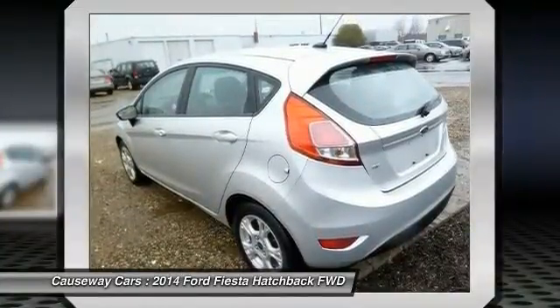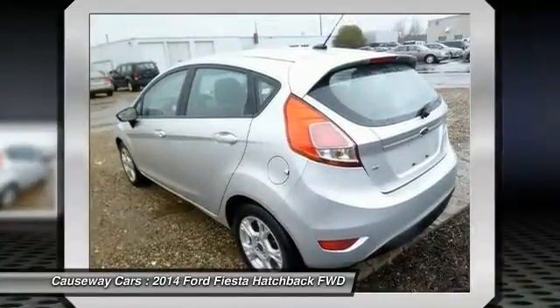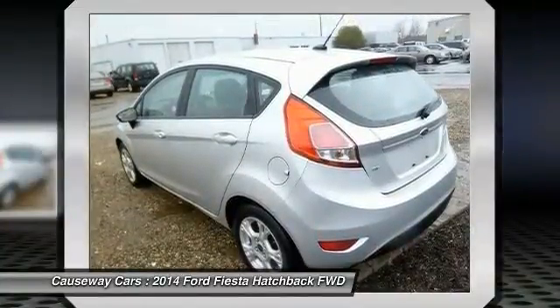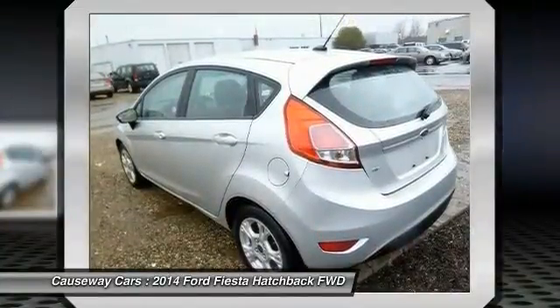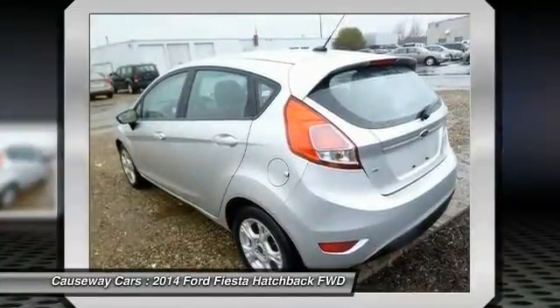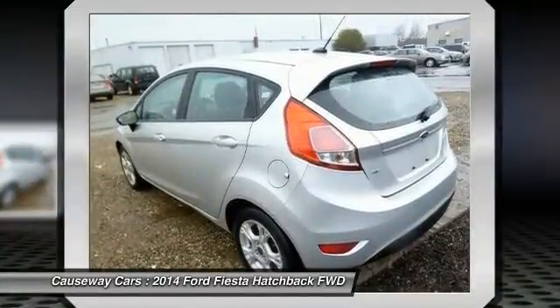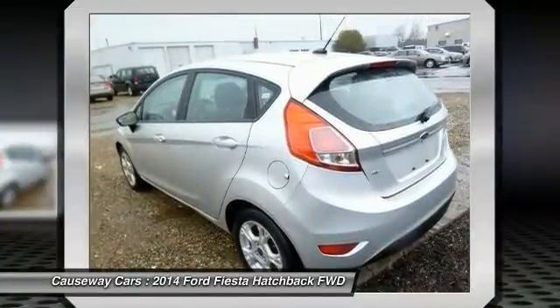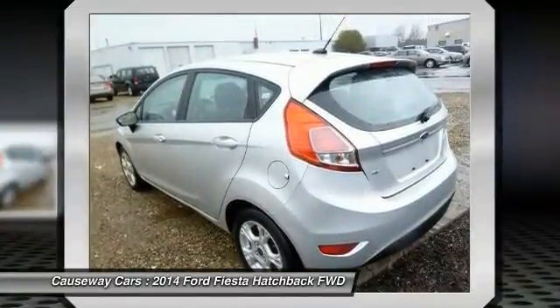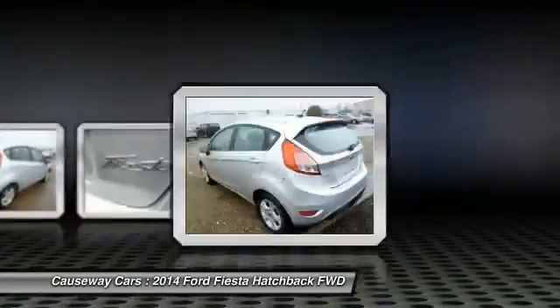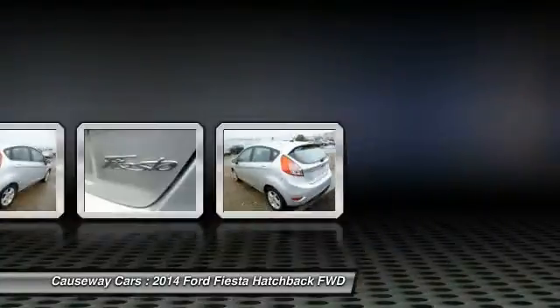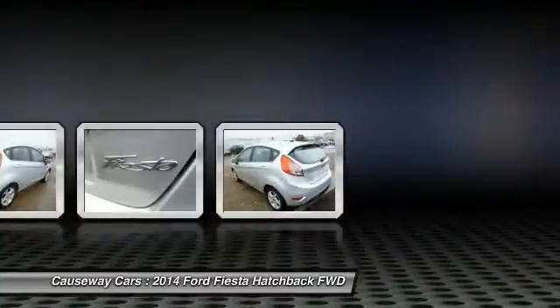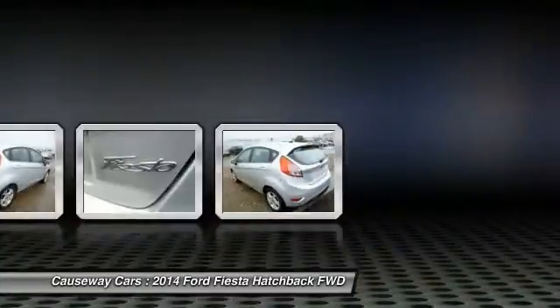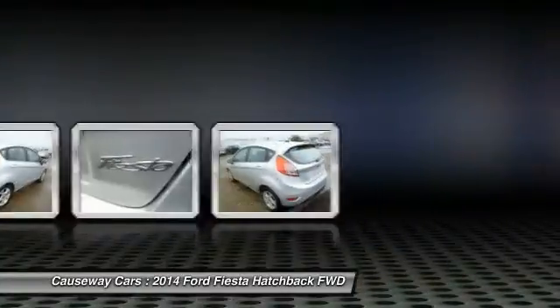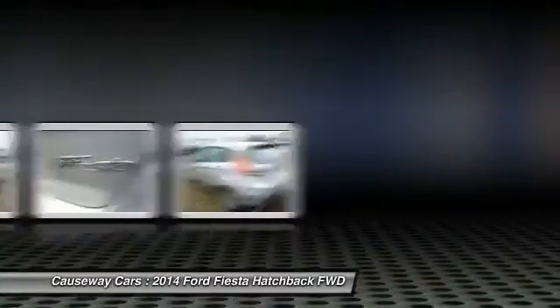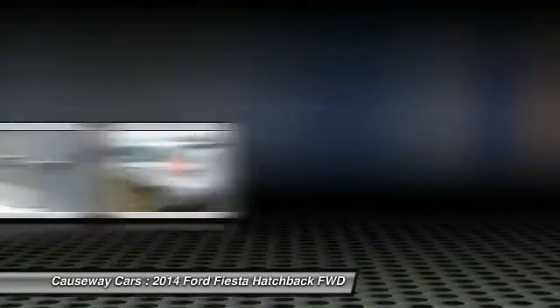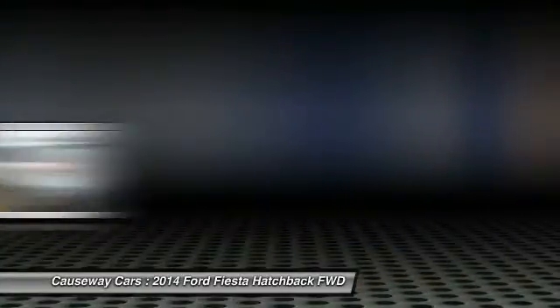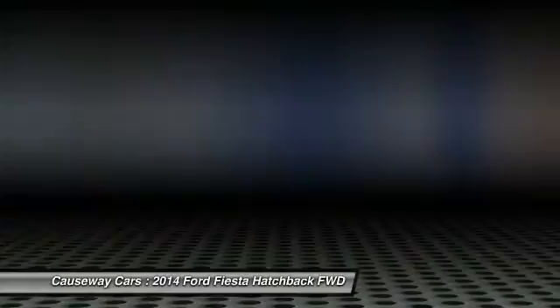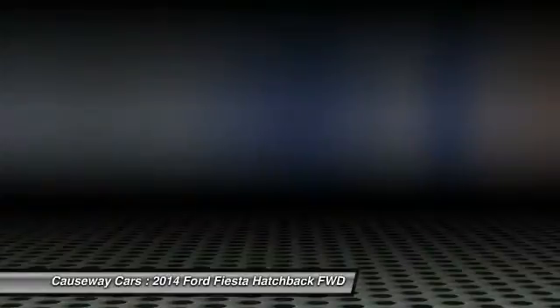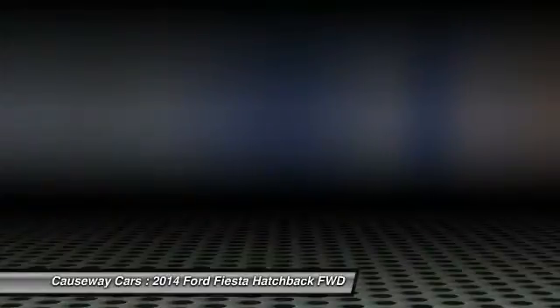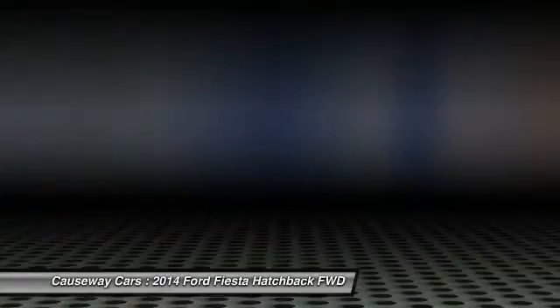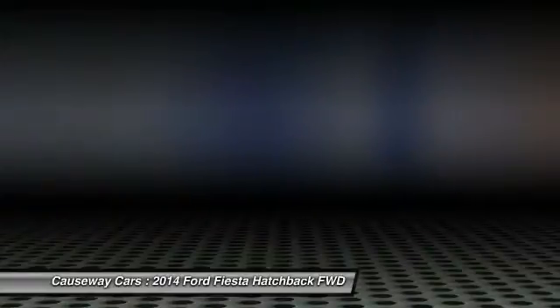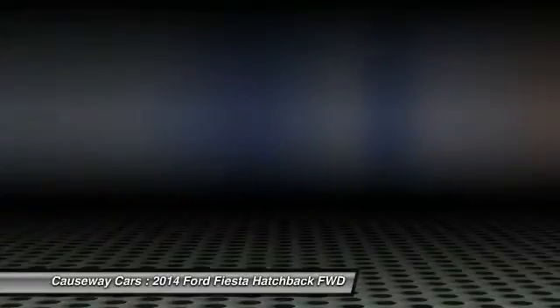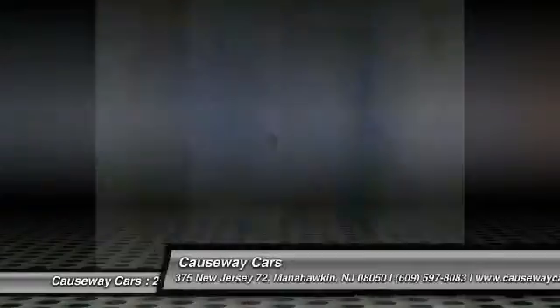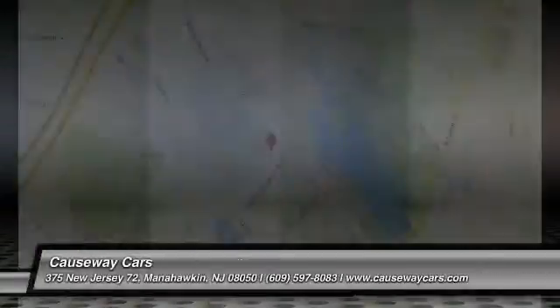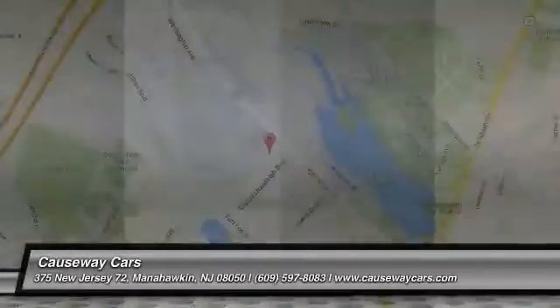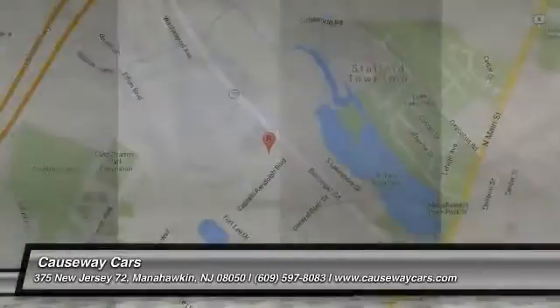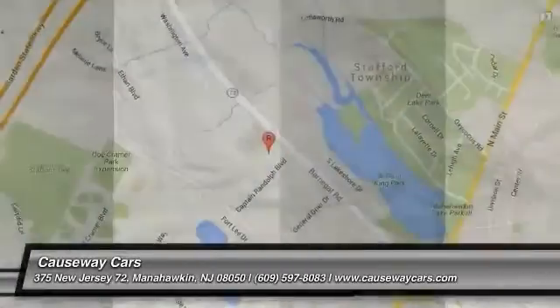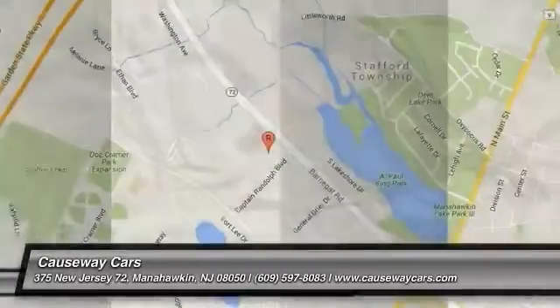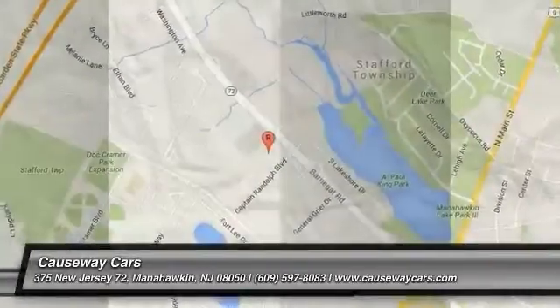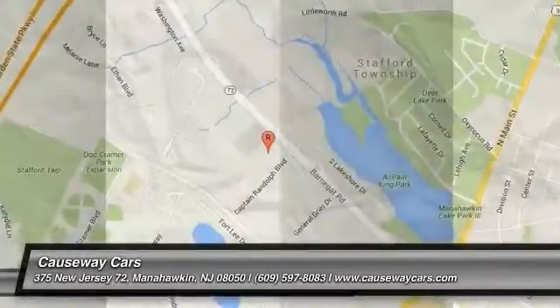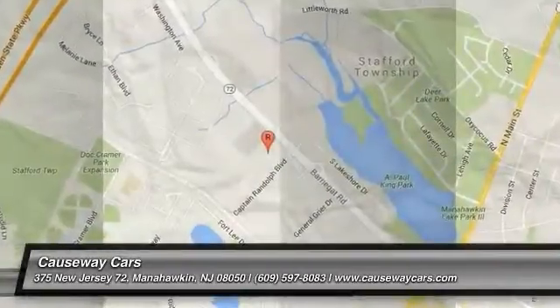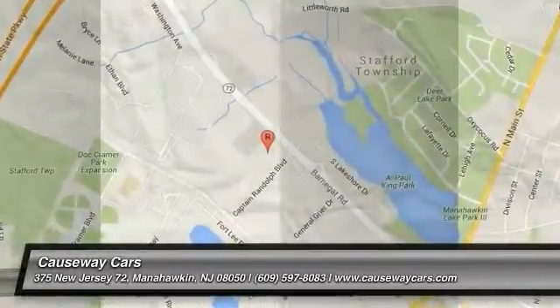Driver airbag. Drive away with a great deal on this vehicle. Call or stop in today.